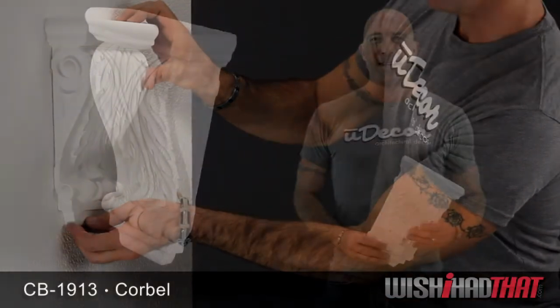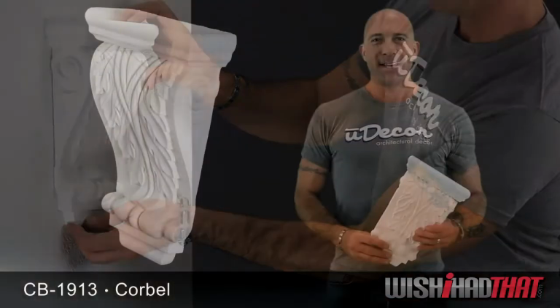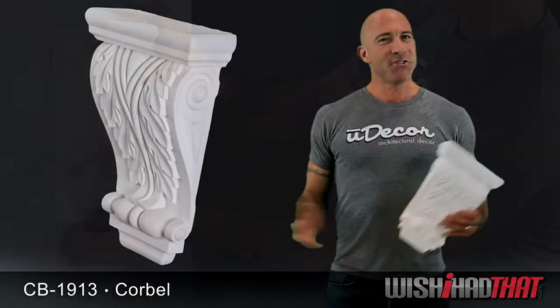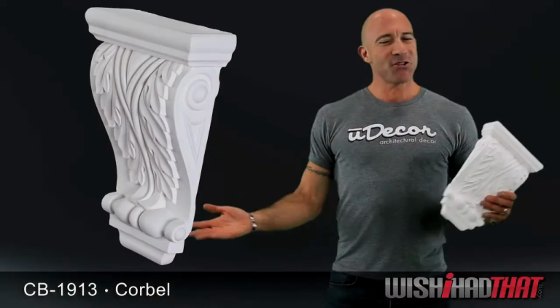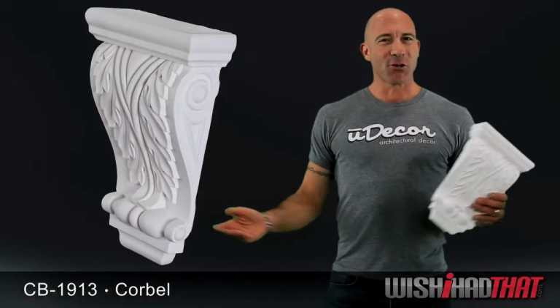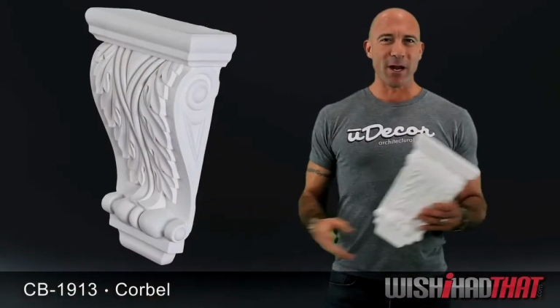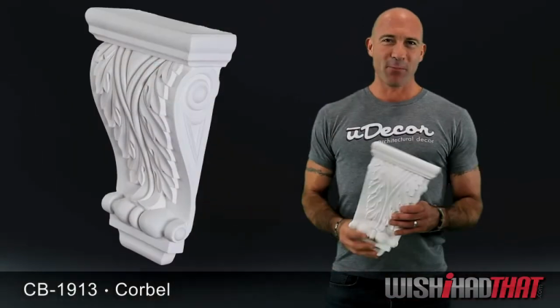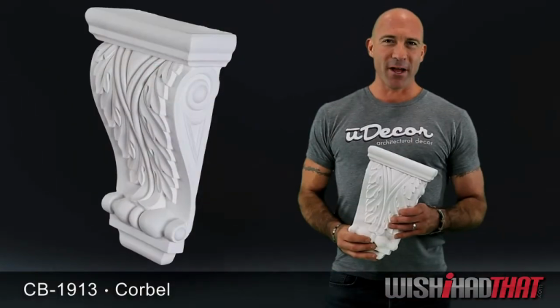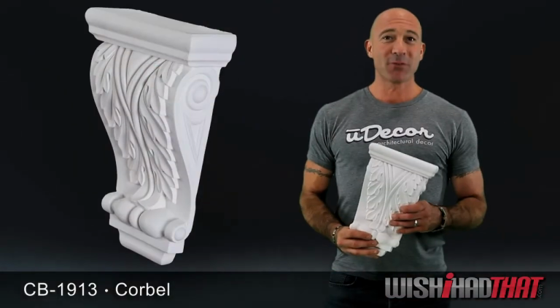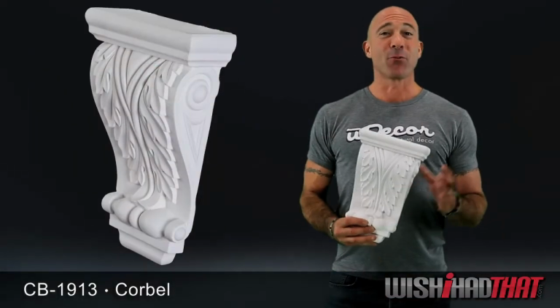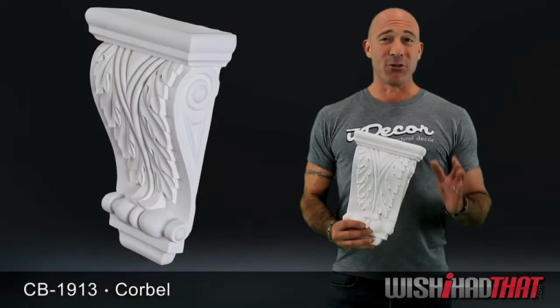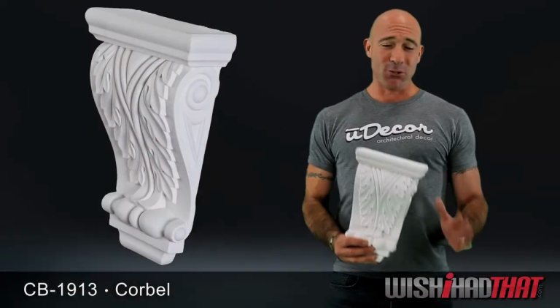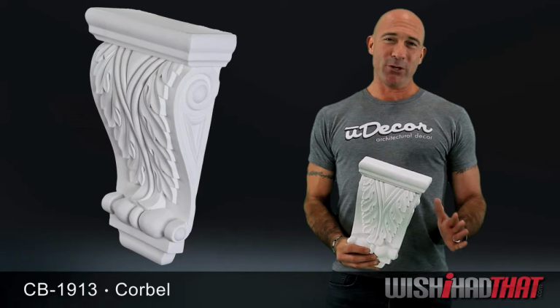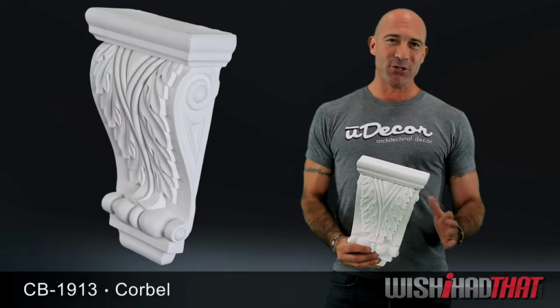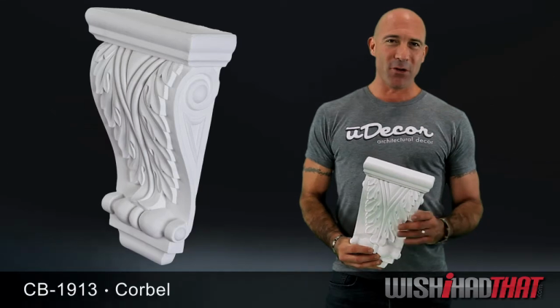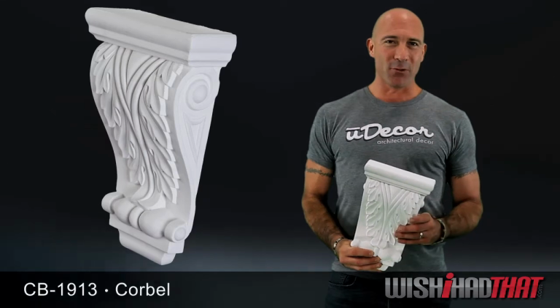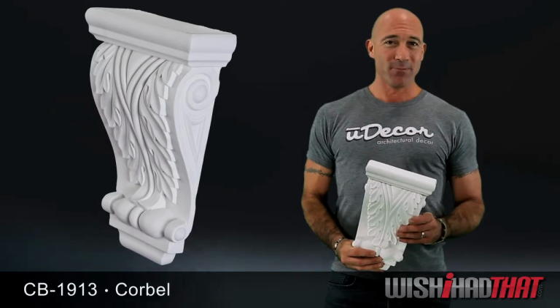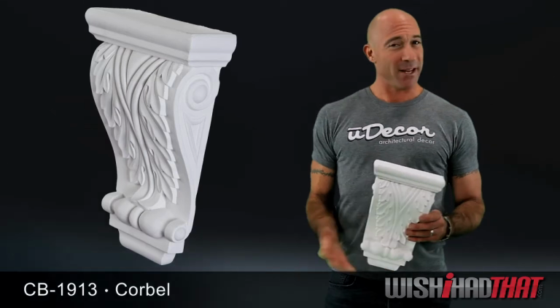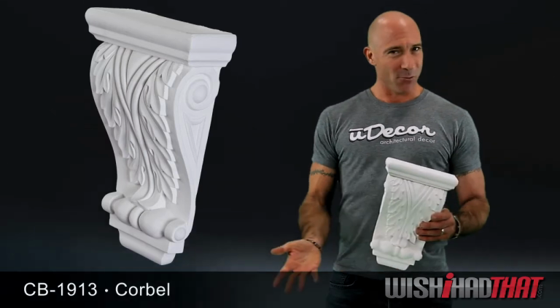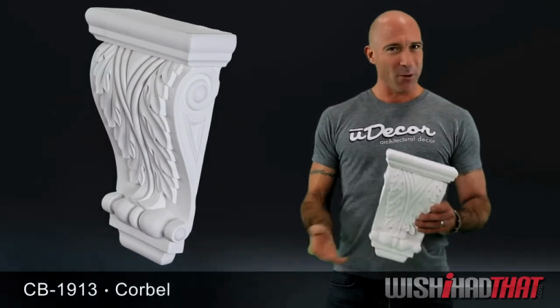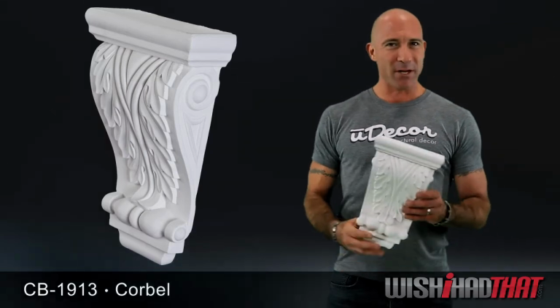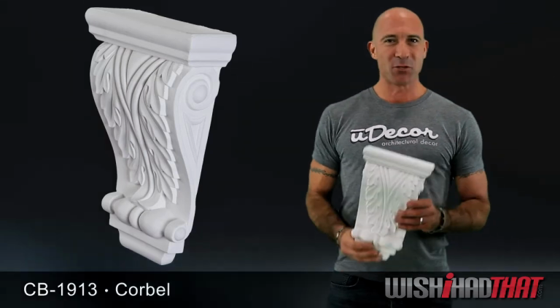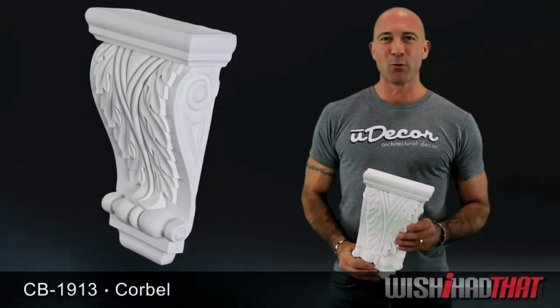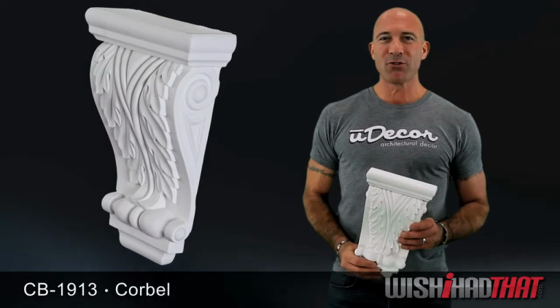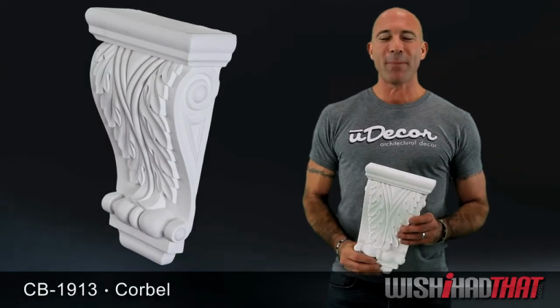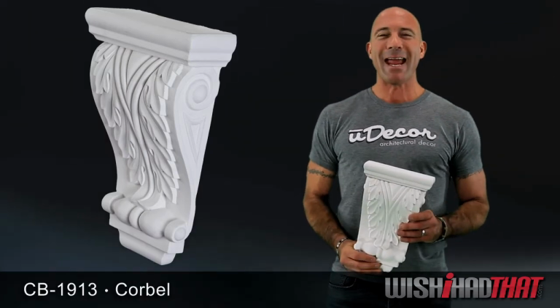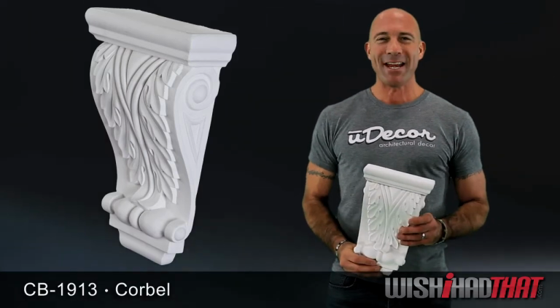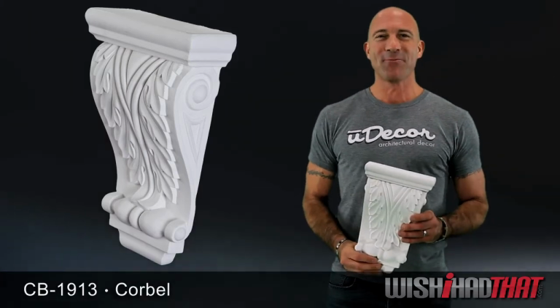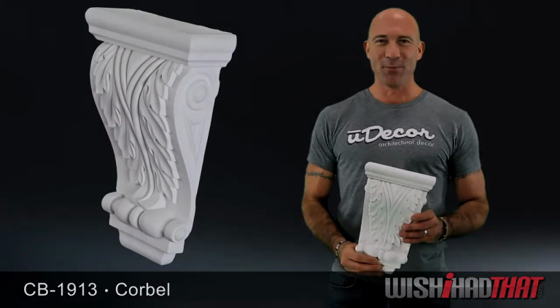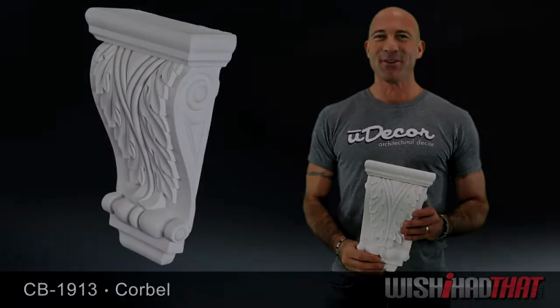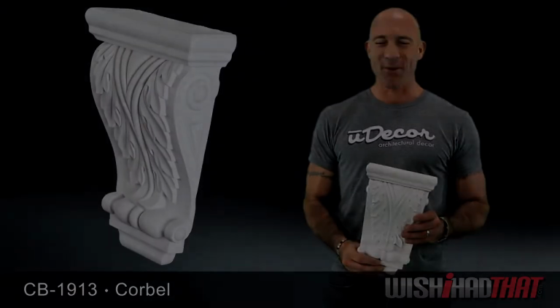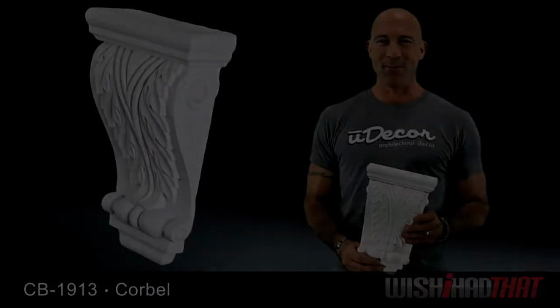It's just a great product for the do-it-yourselfer and a great way to spruce up any room in your home.